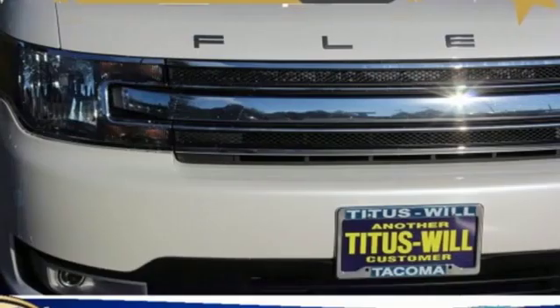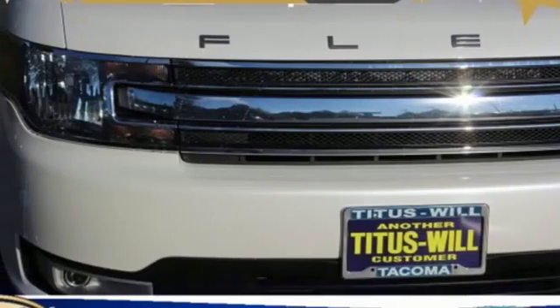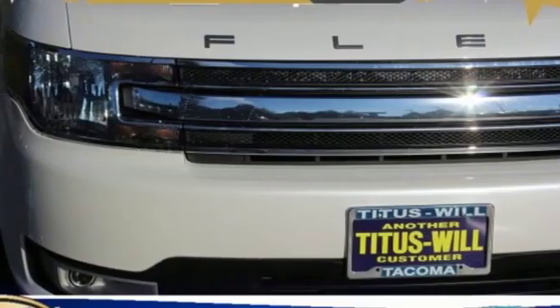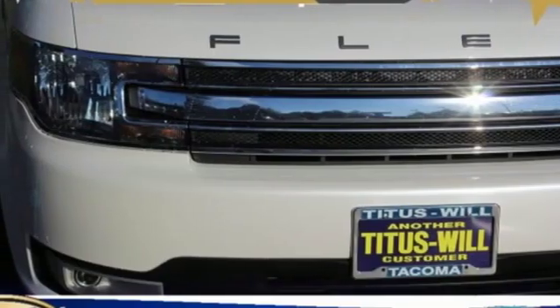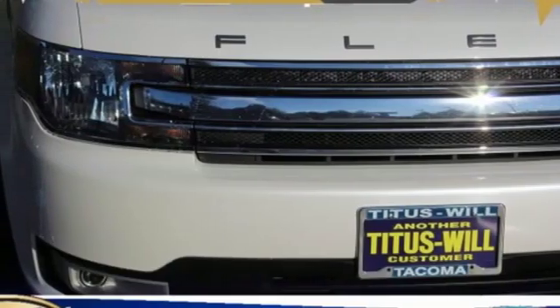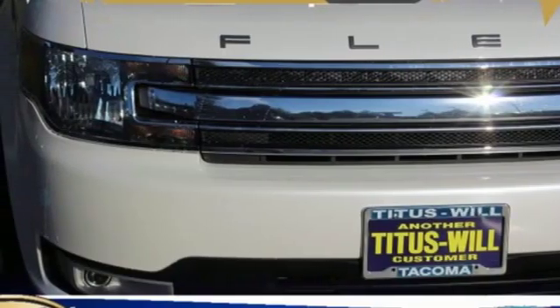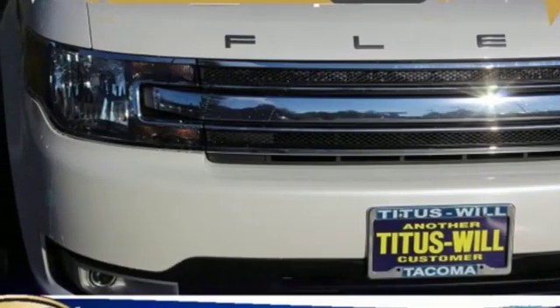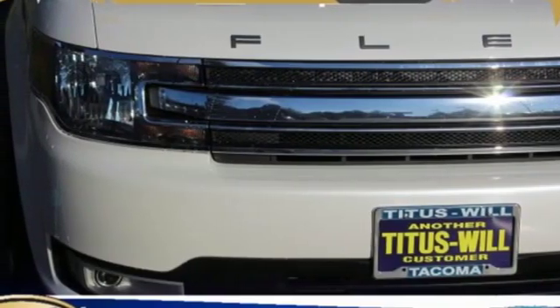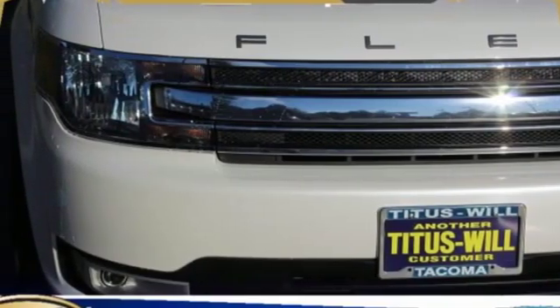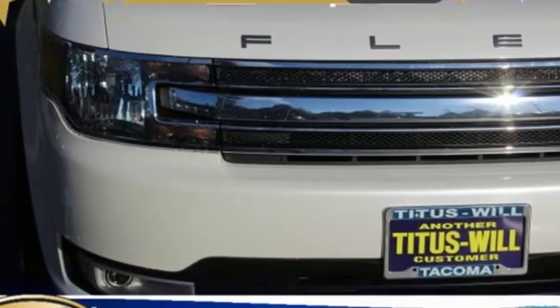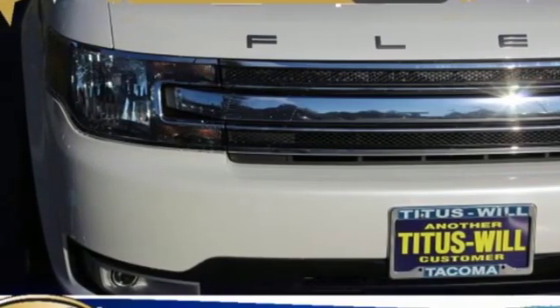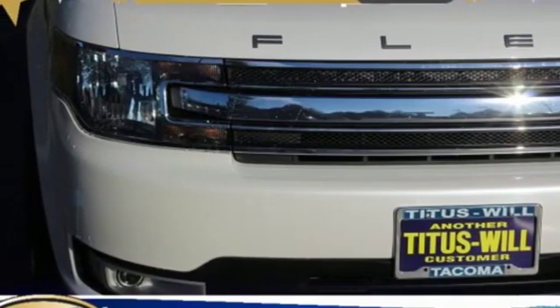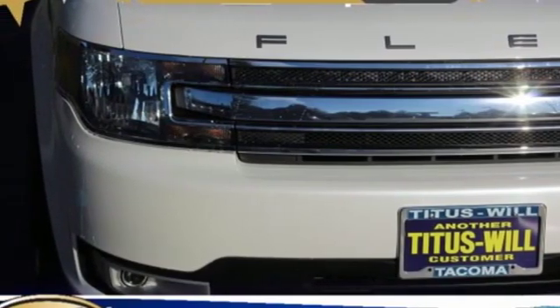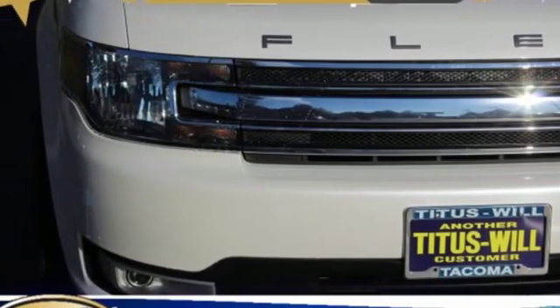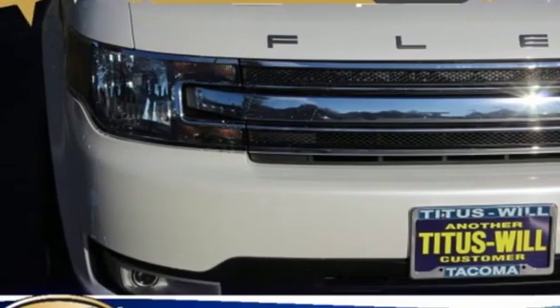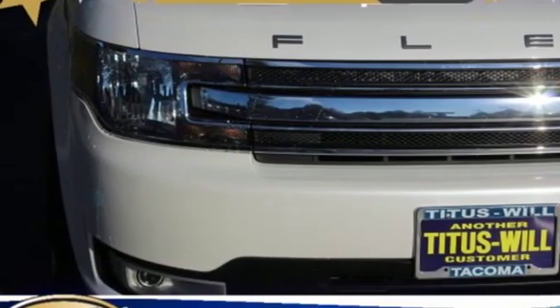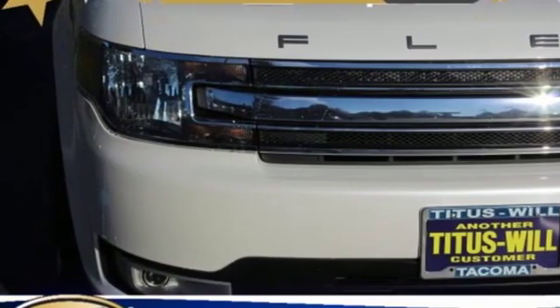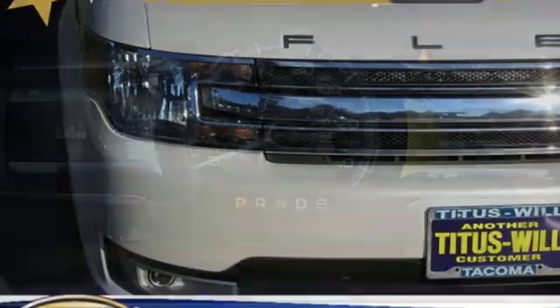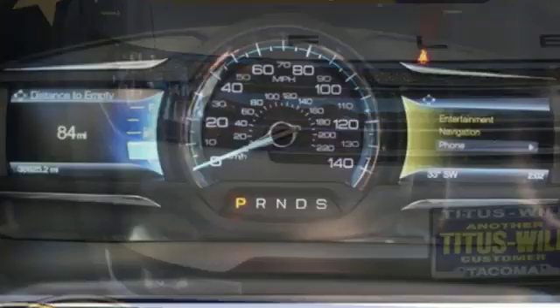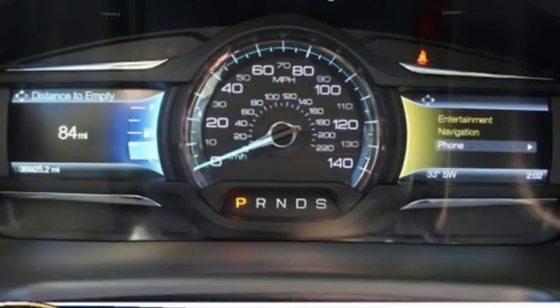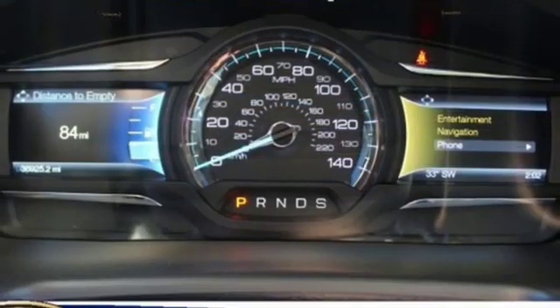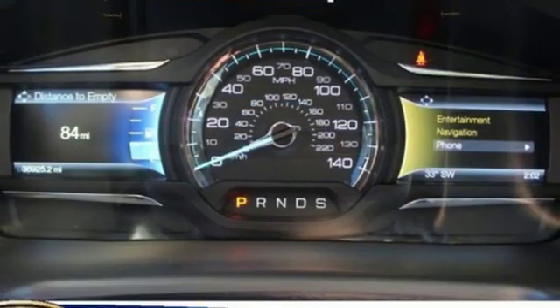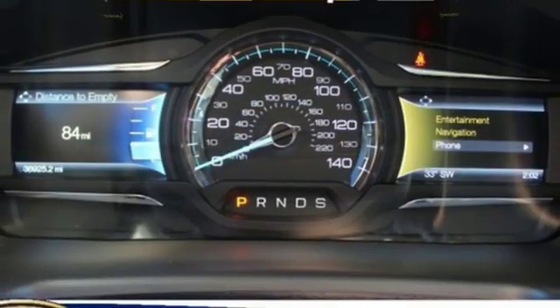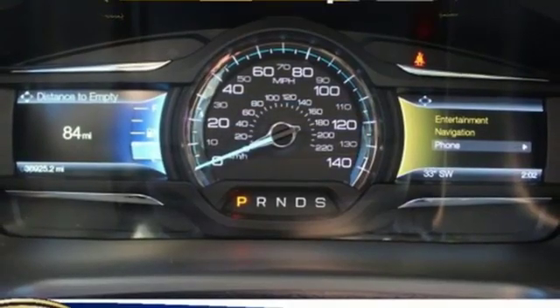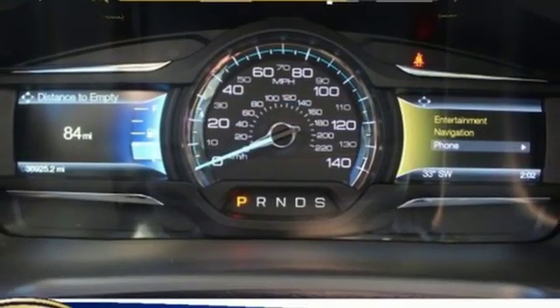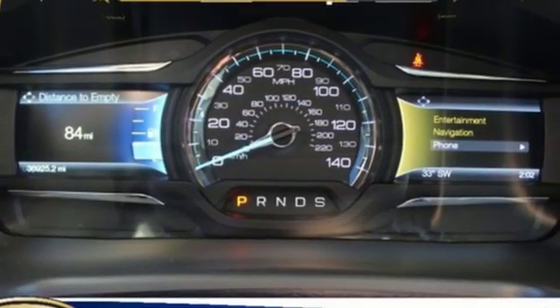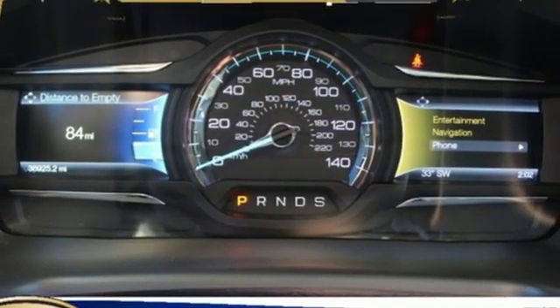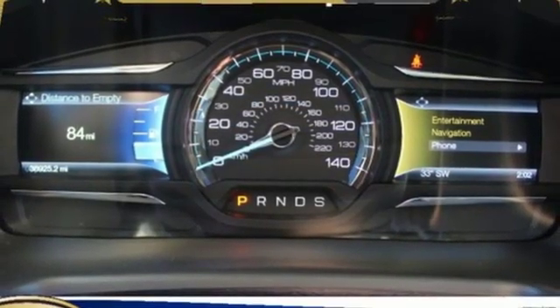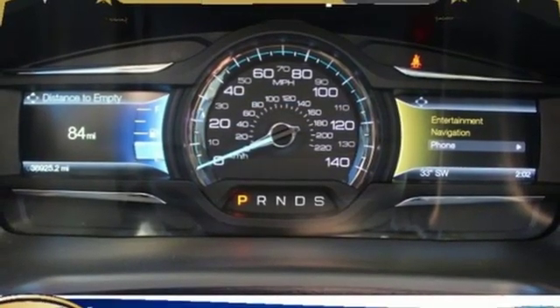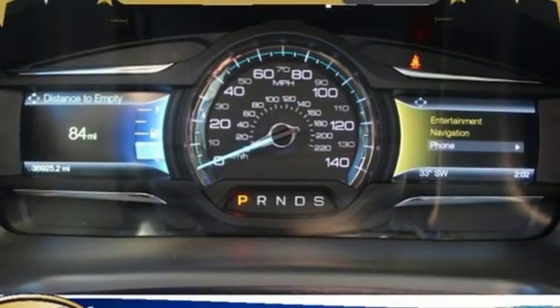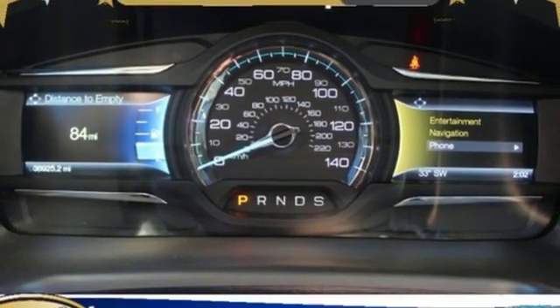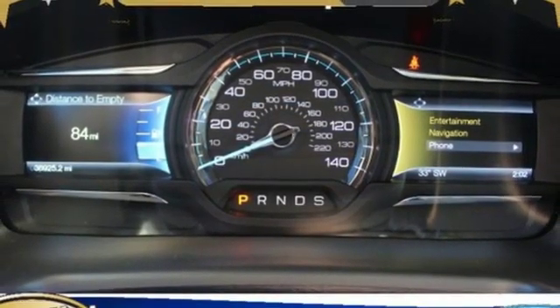Voice activation, aluminum wheels, Wi-Fi hotspot, and automatic transmission.